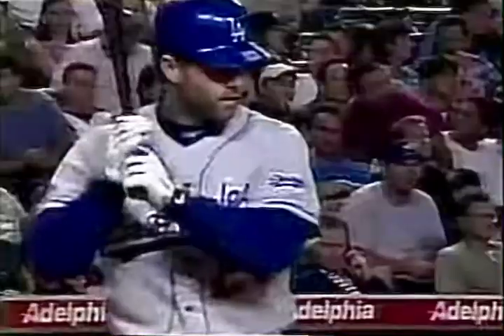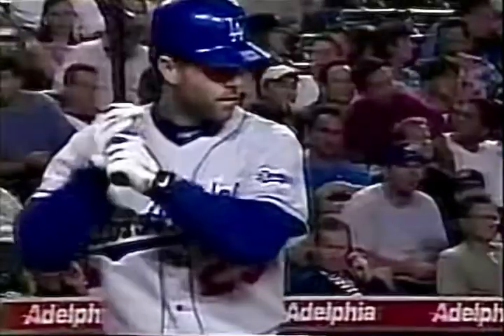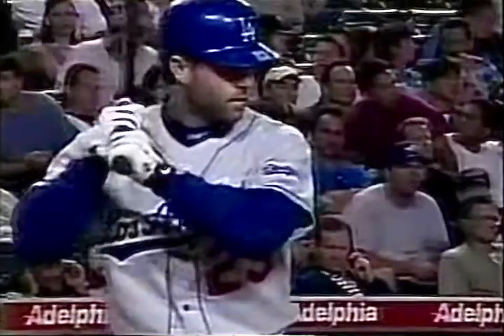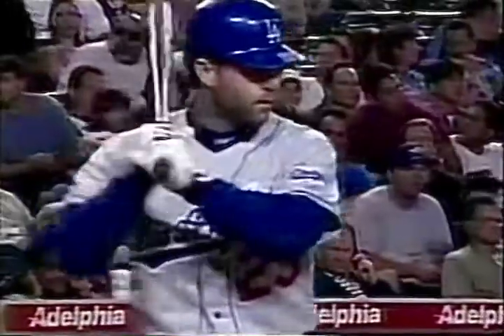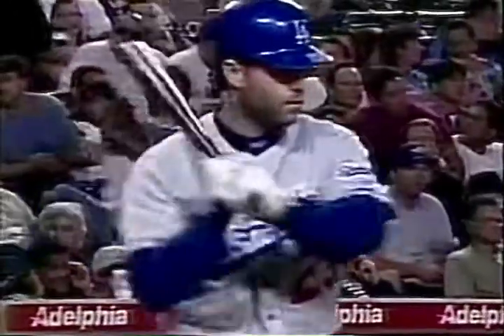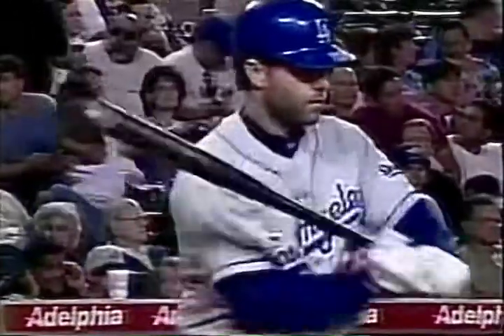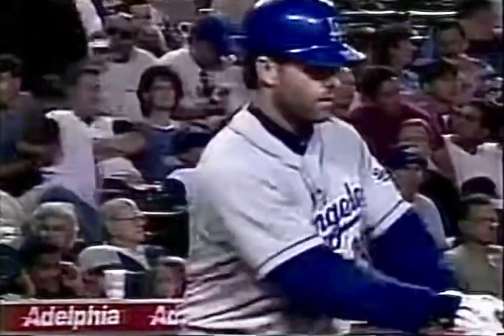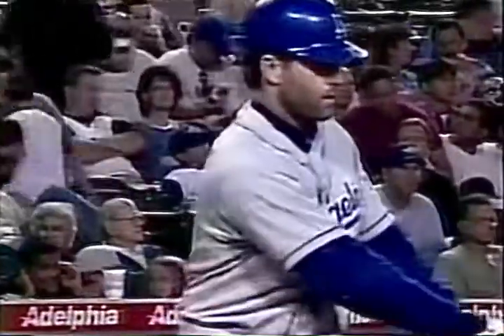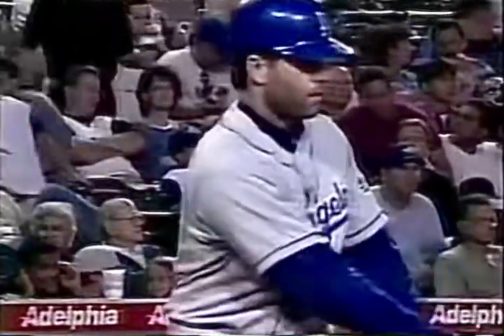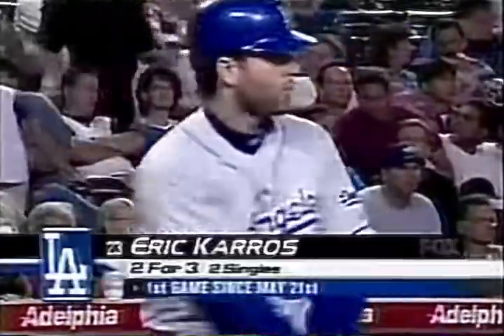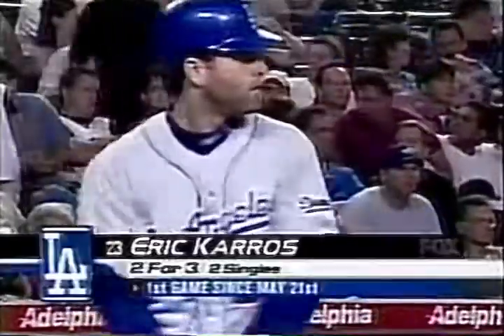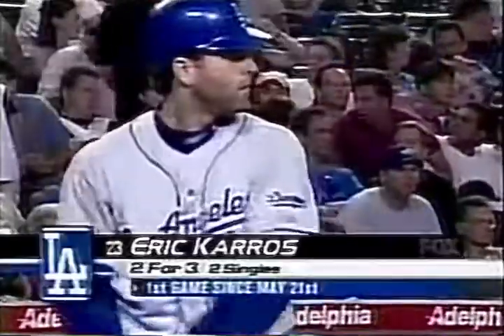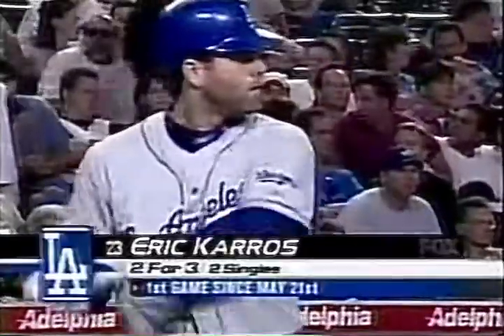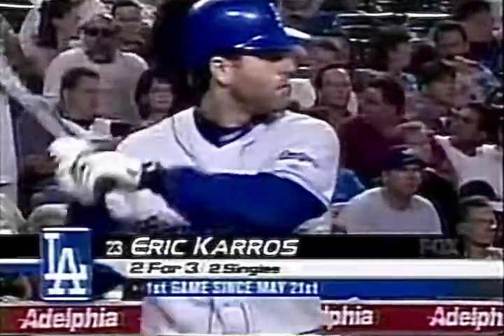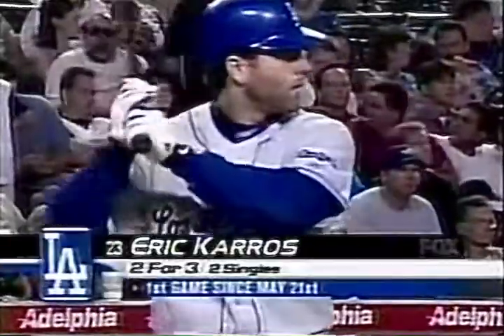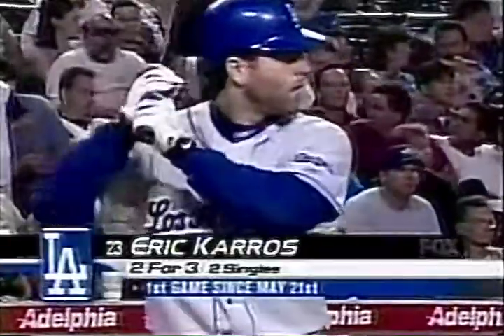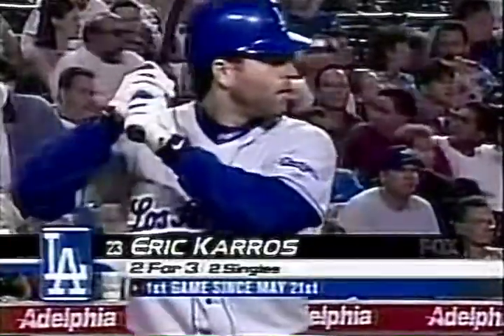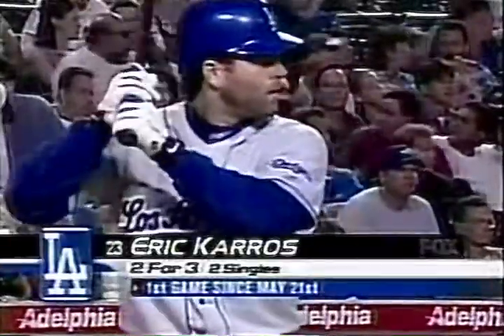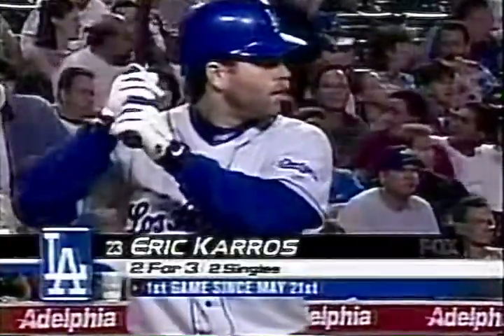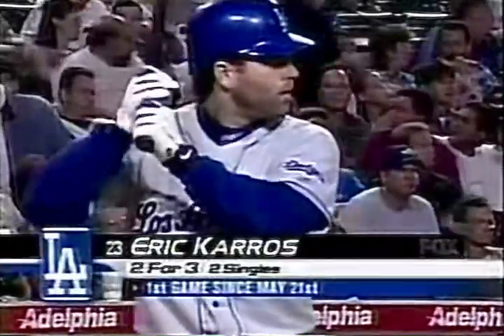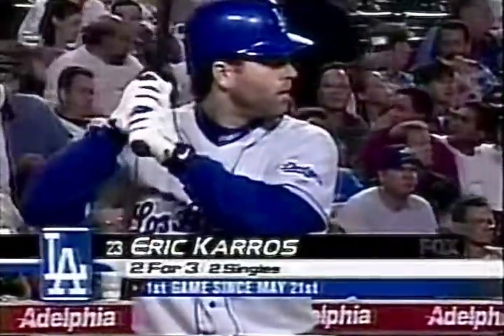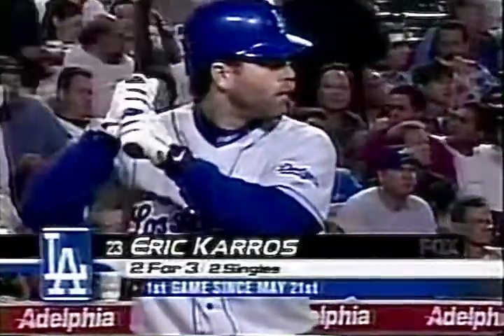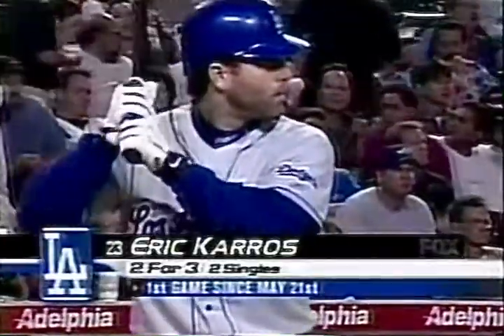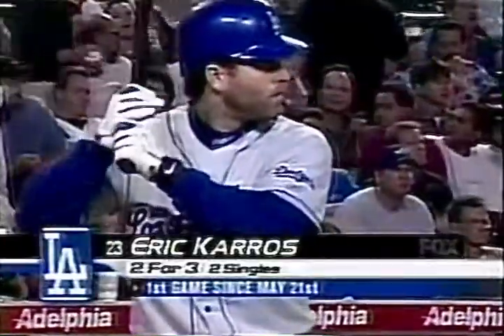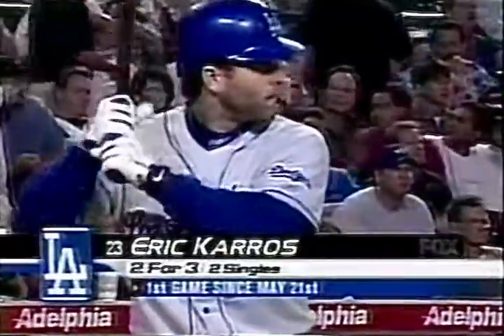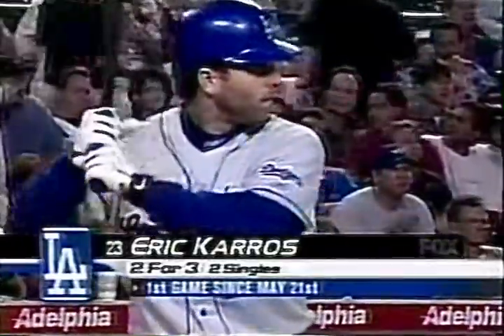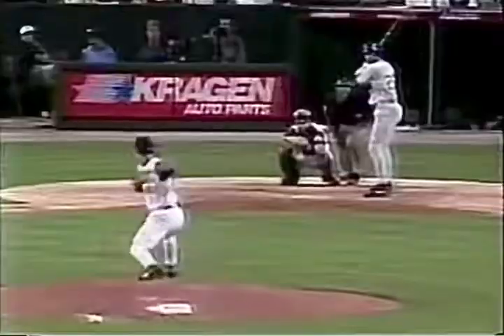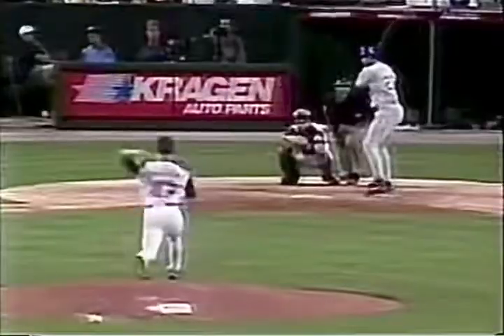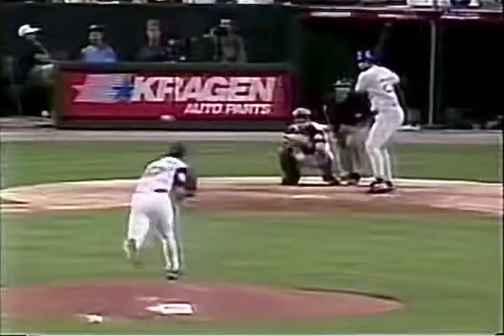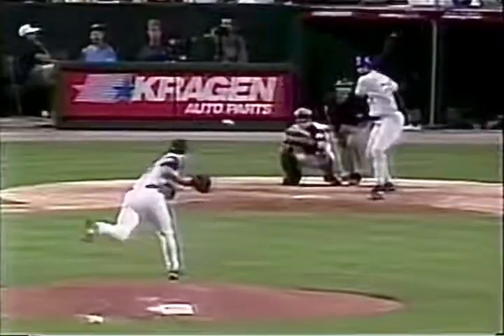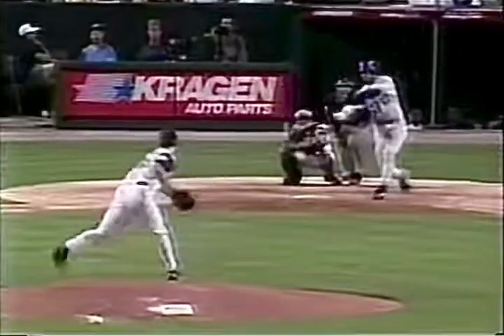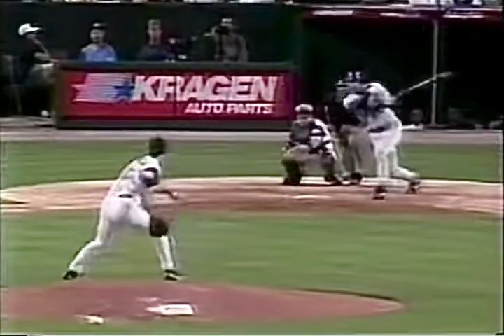In a simulated game or two before beginning a minor league rehabilitation assignment.